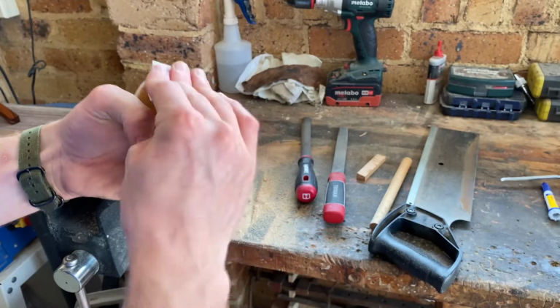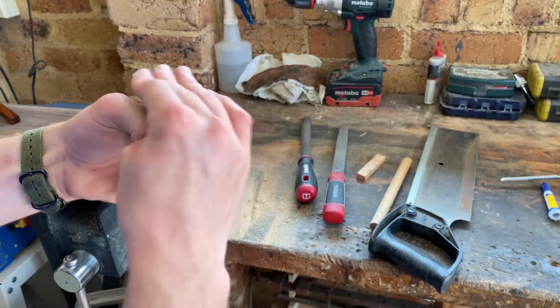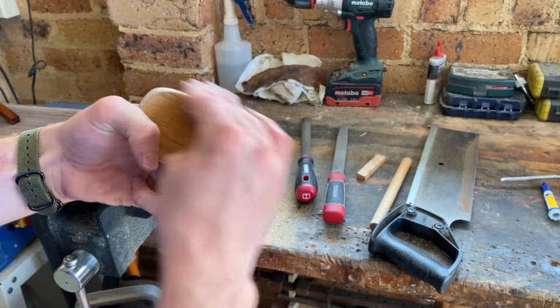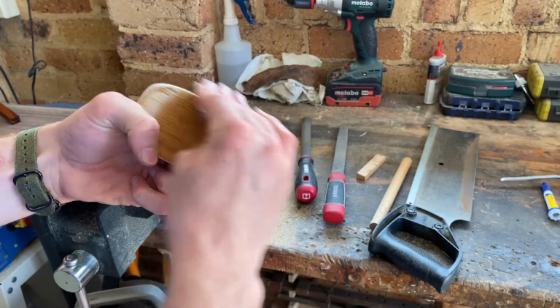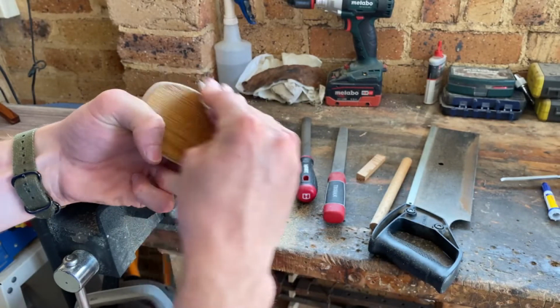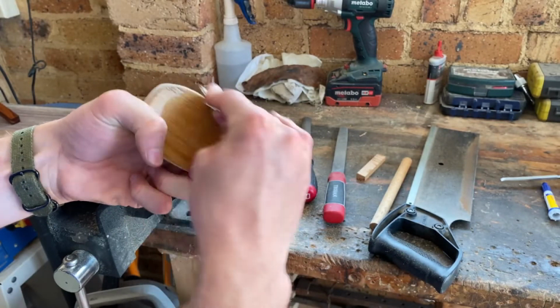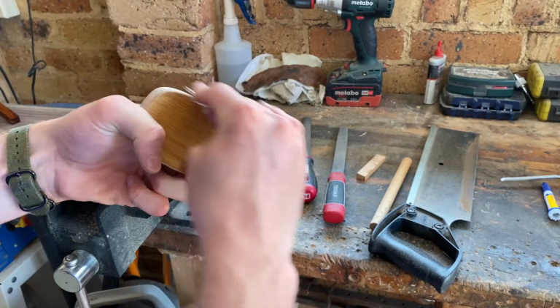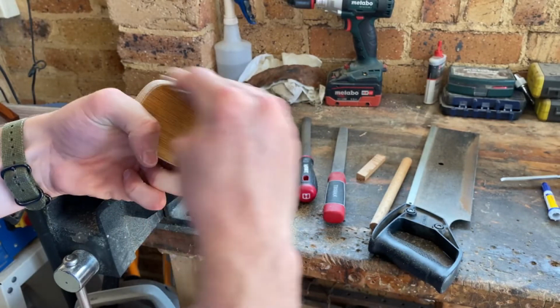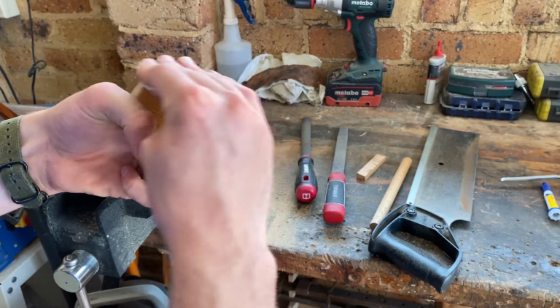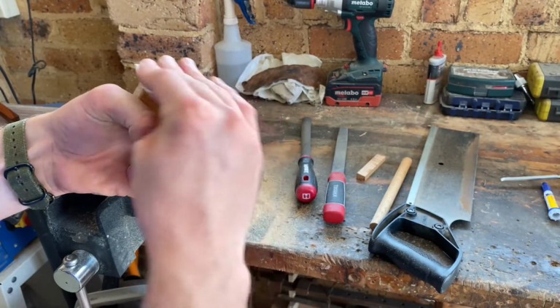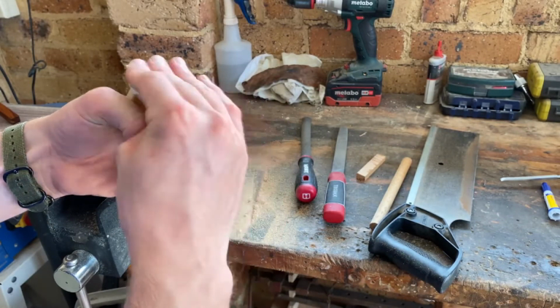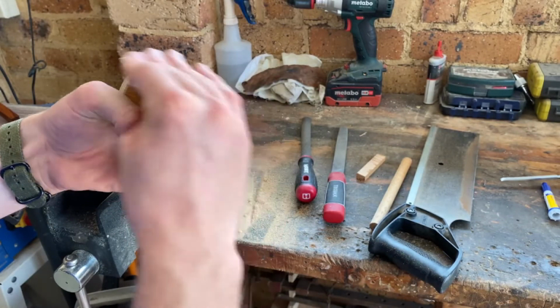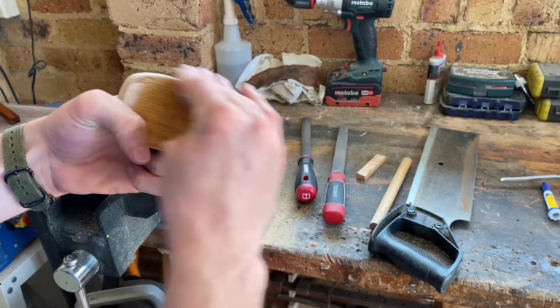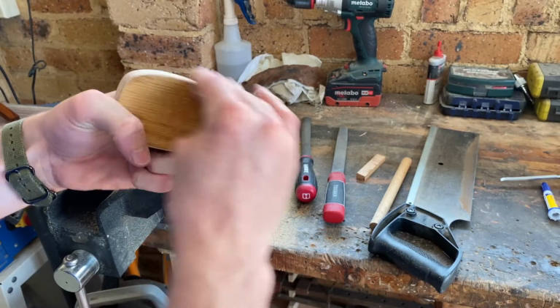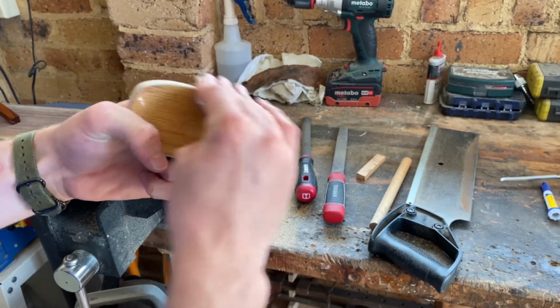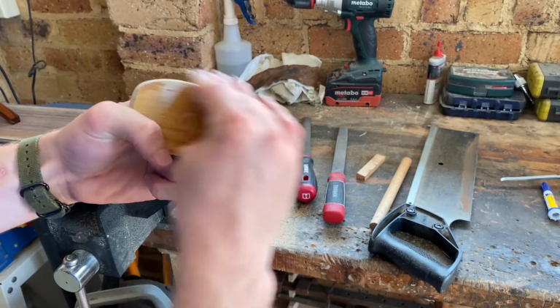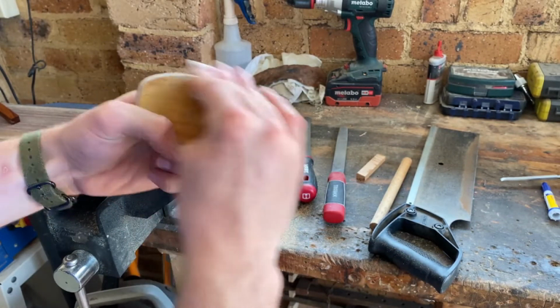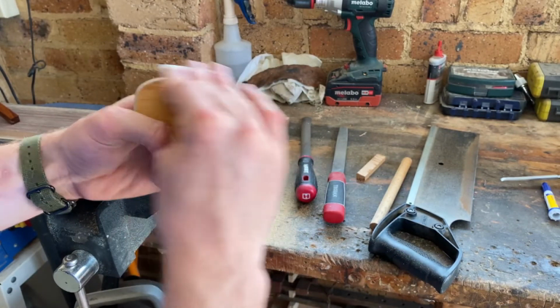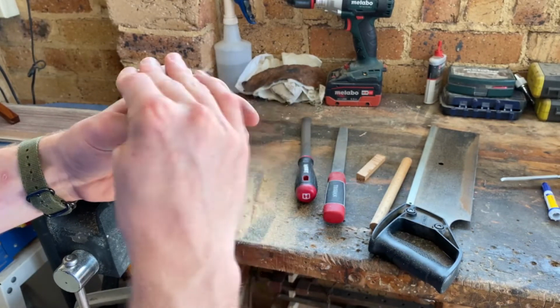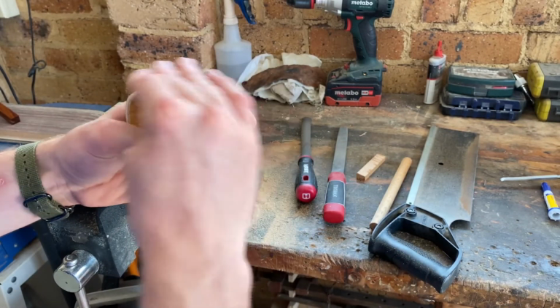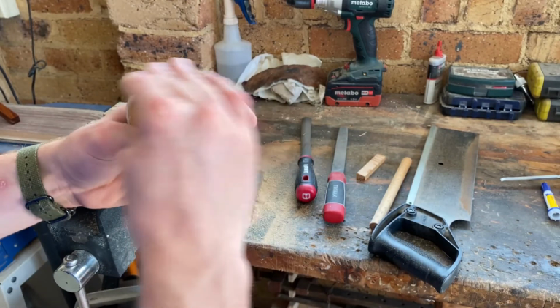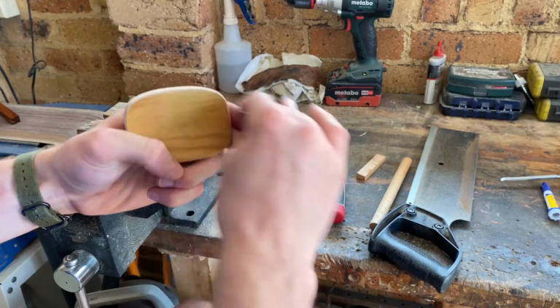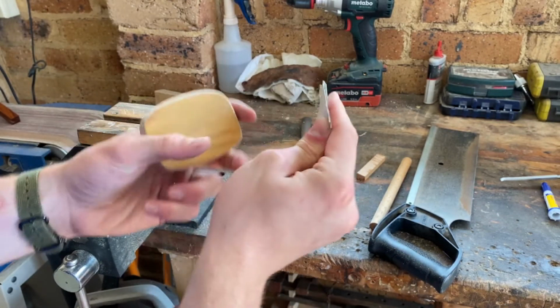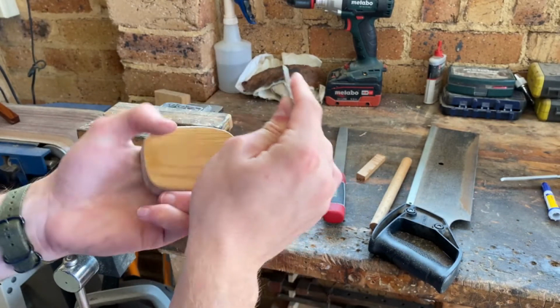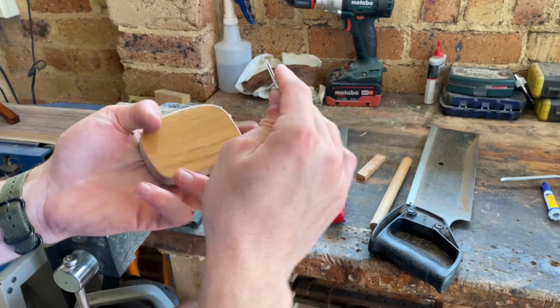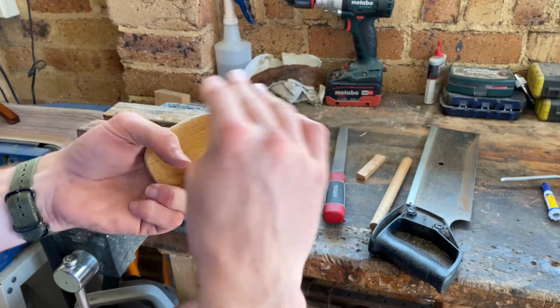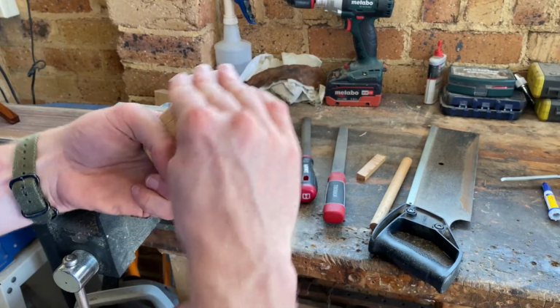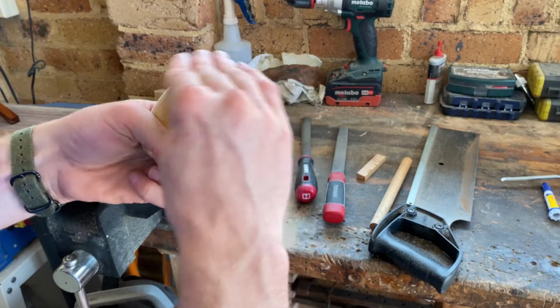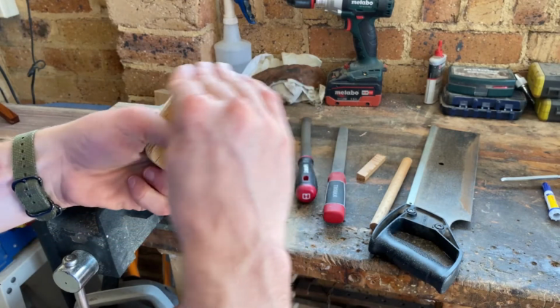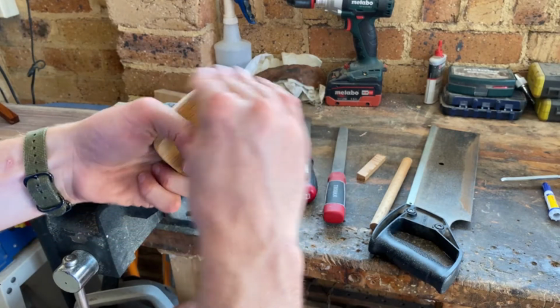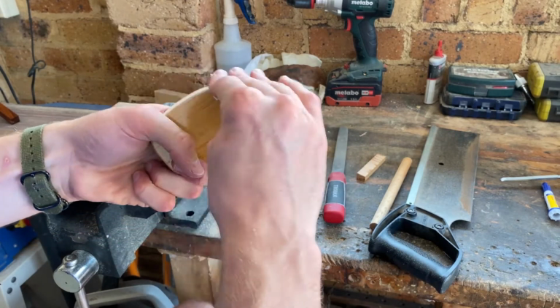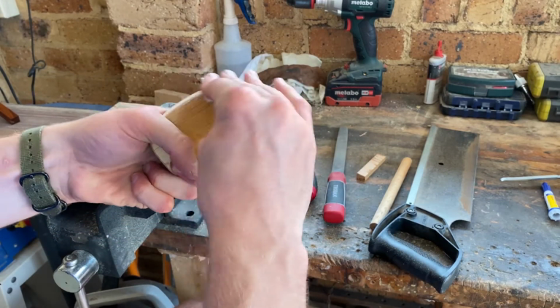I've also decided to give this a little sand just to give it a nicer, smoother feel in the hand.